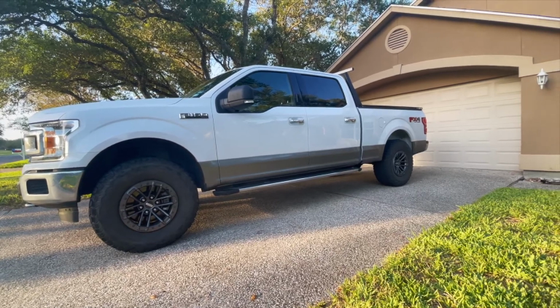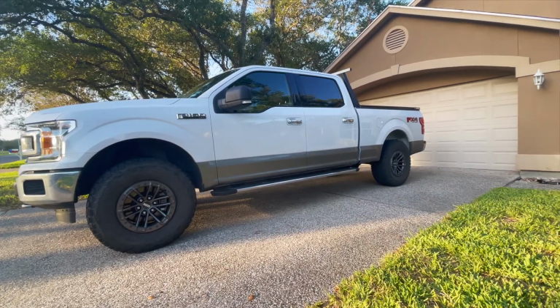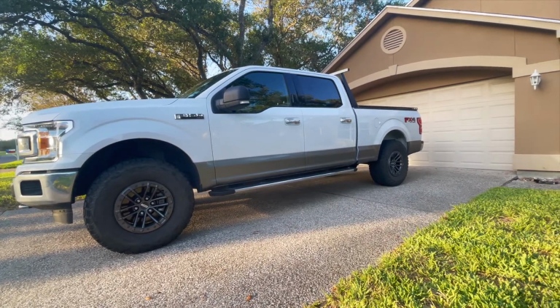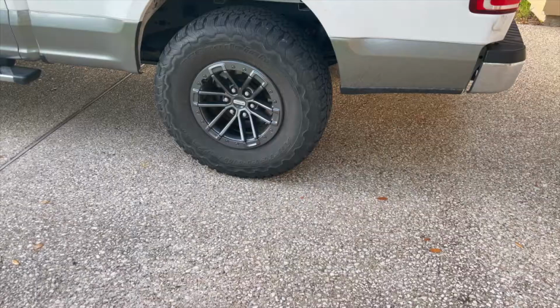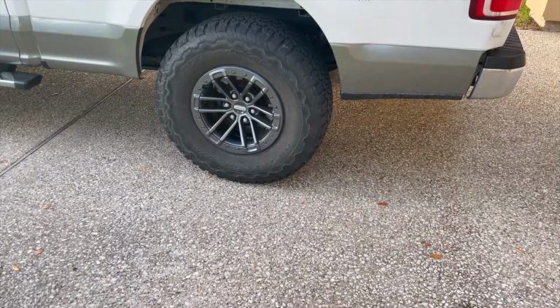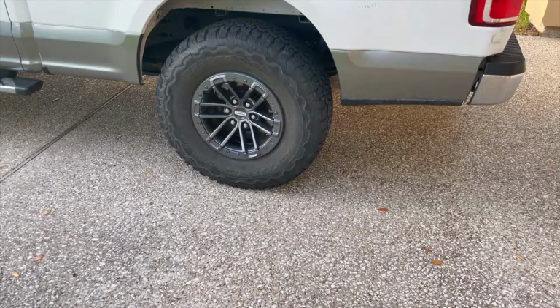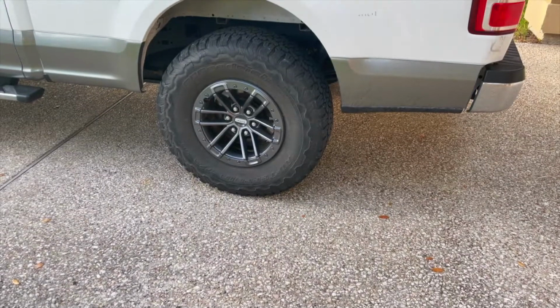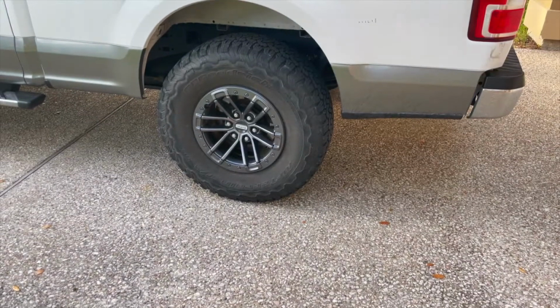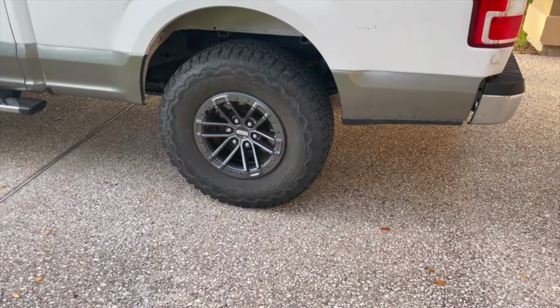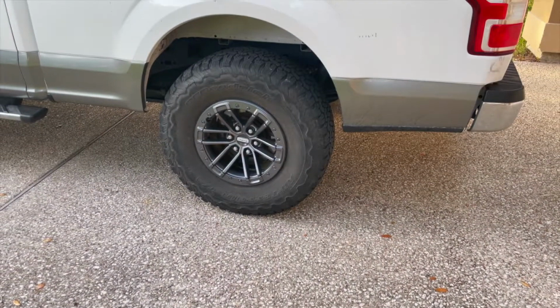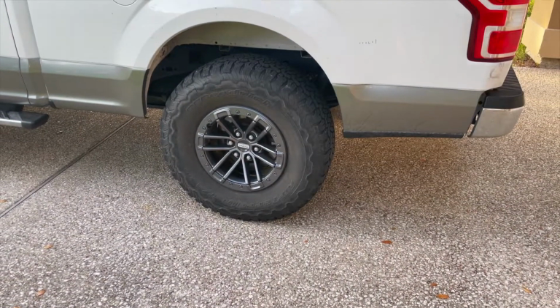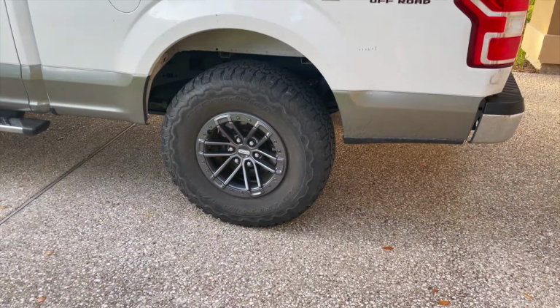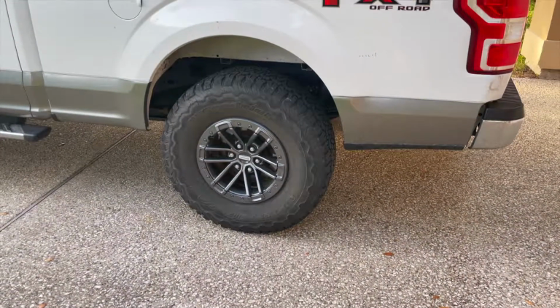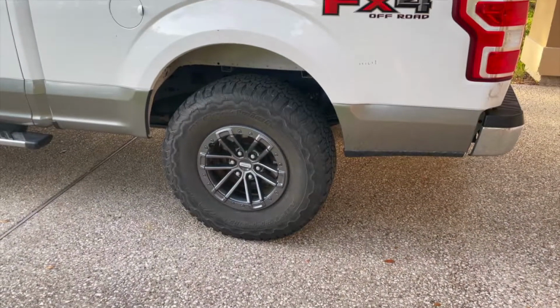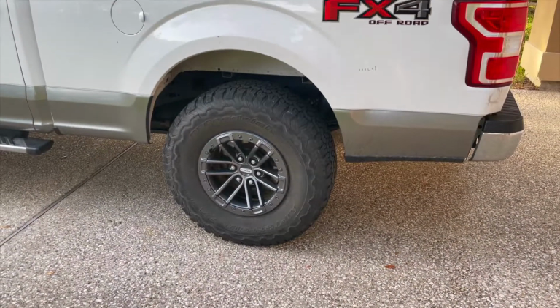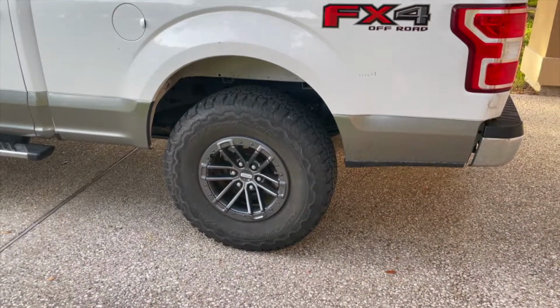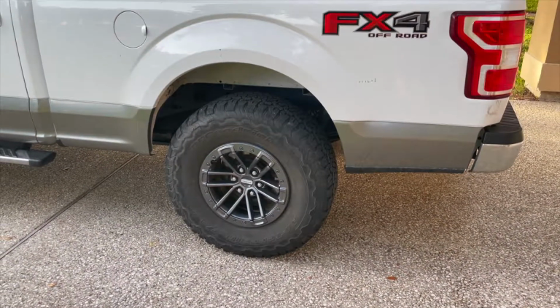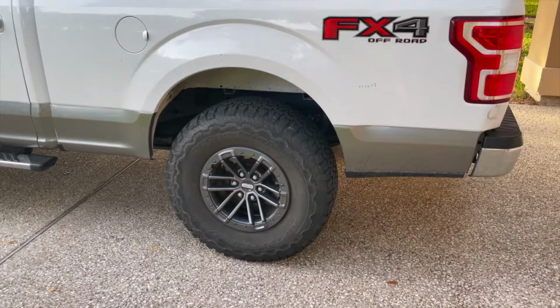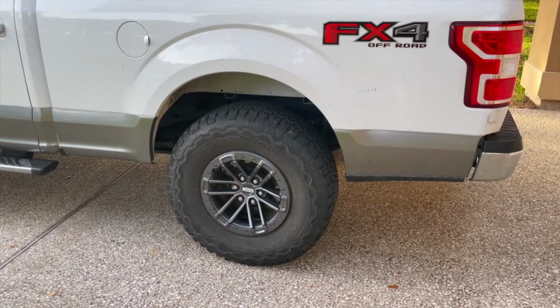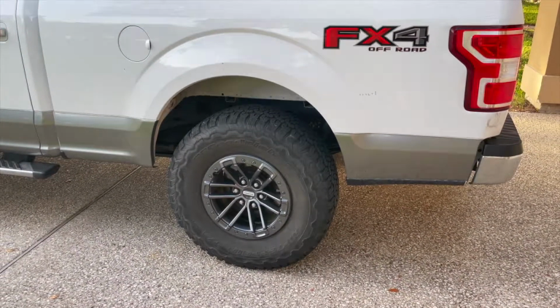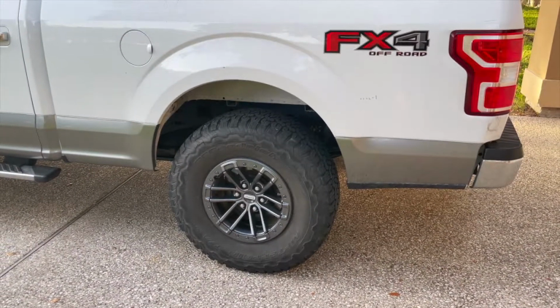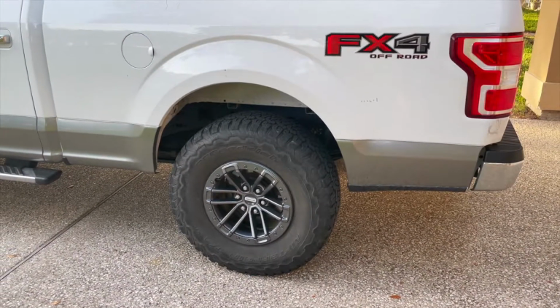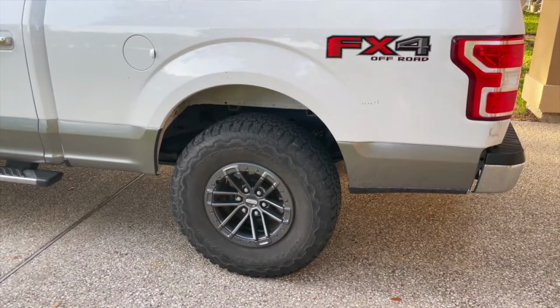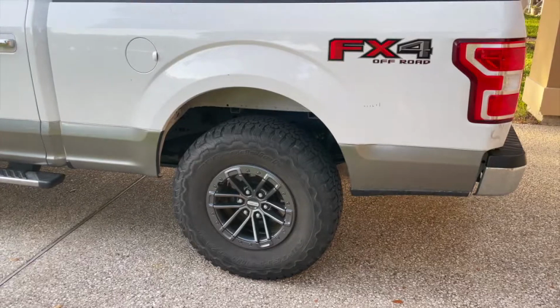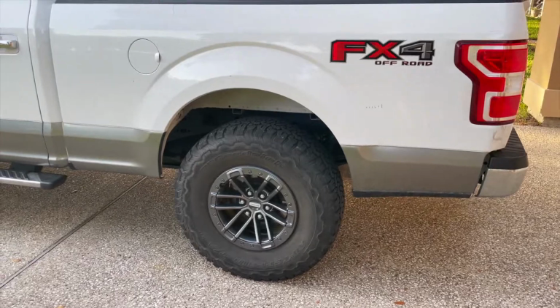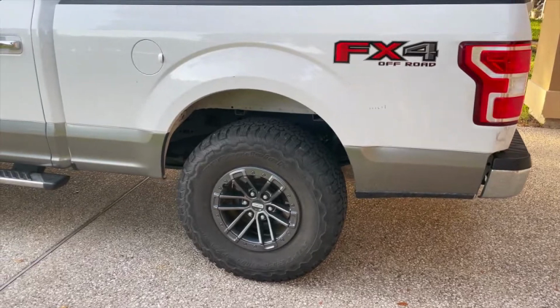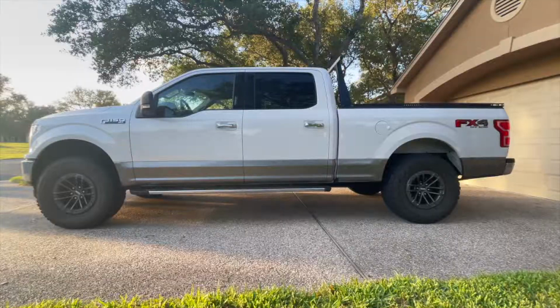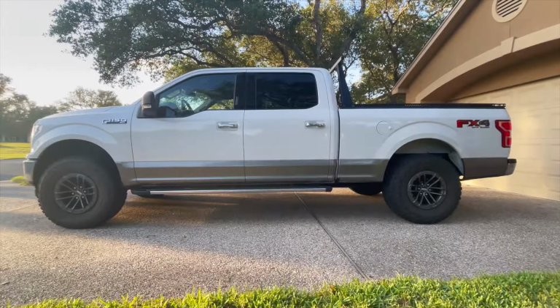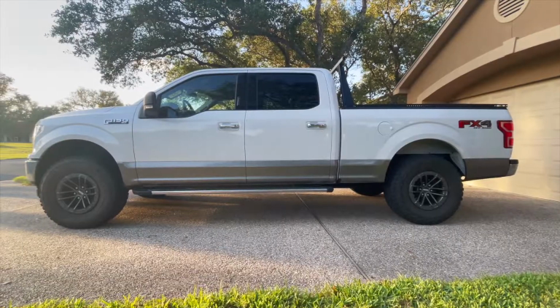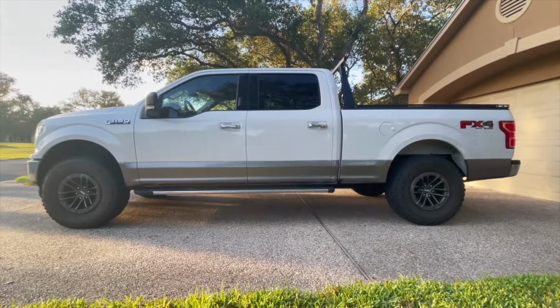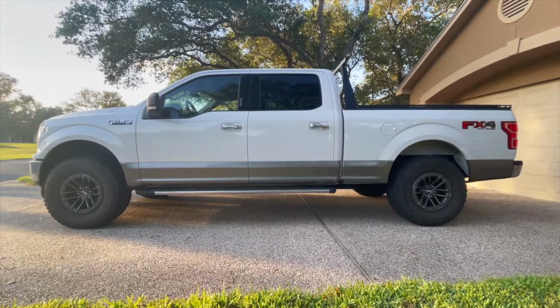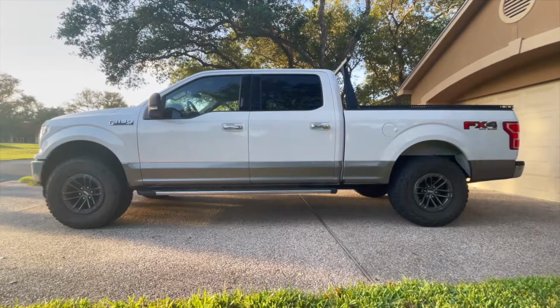Today I'm going to show you how I added those blocks. It's a really easy process, so stick around and I'll show you how it's done.